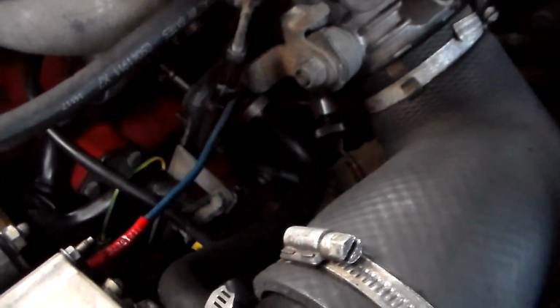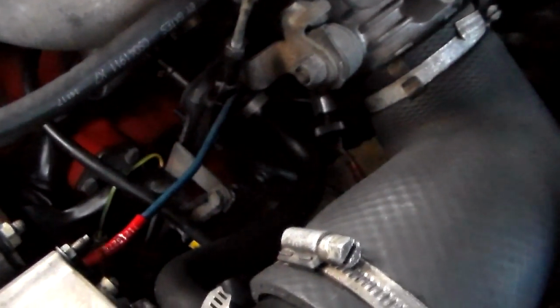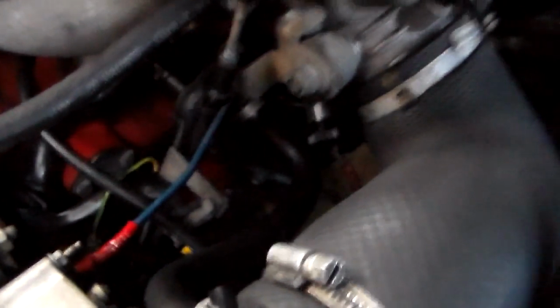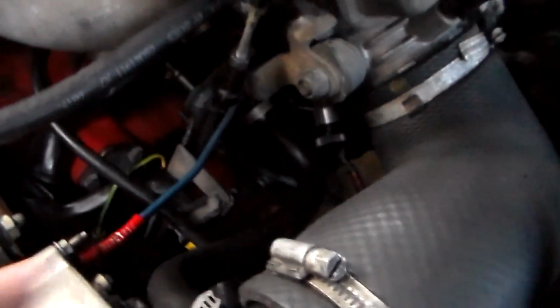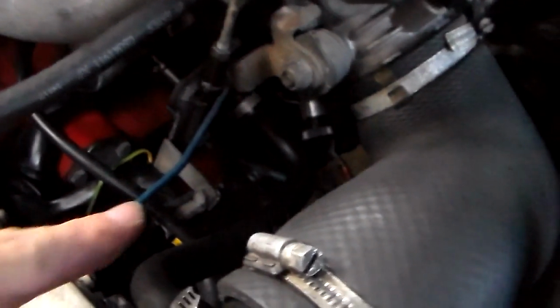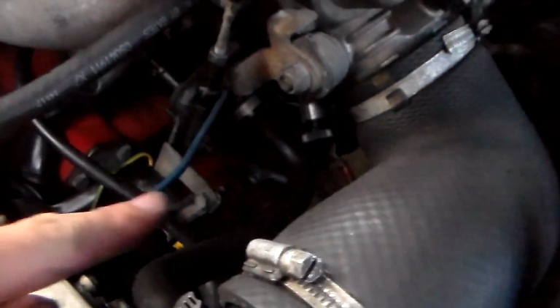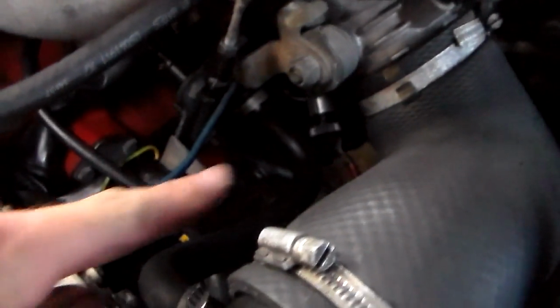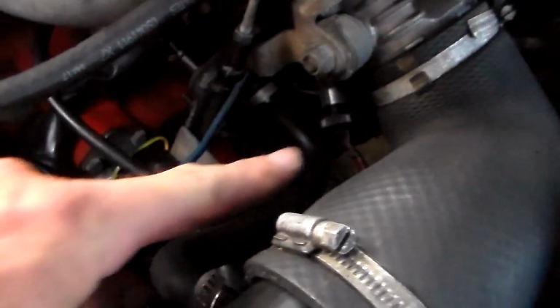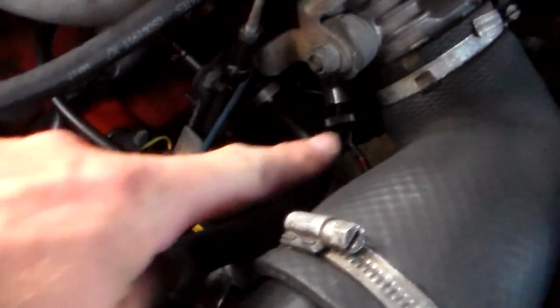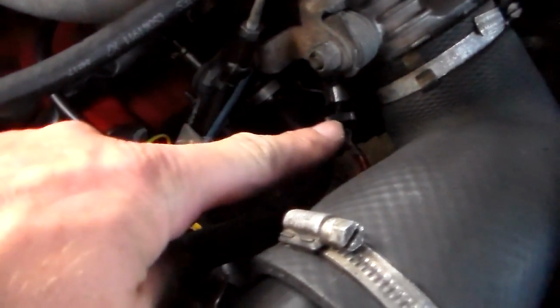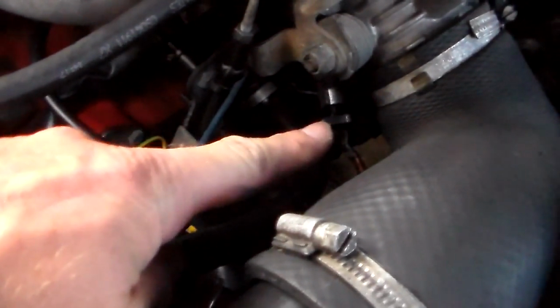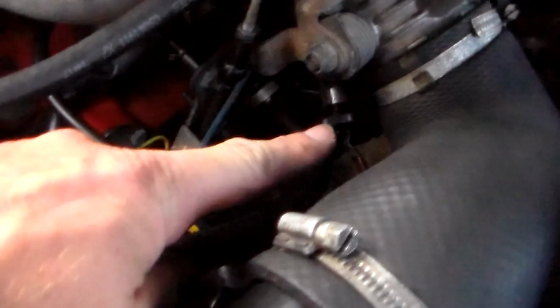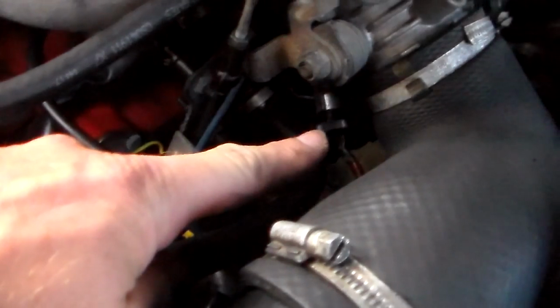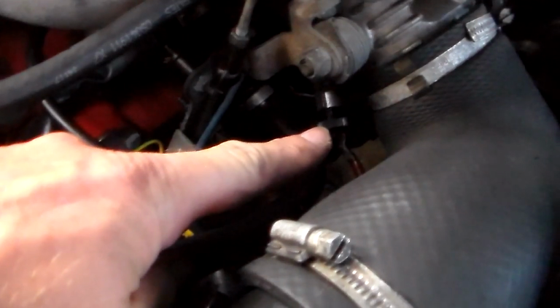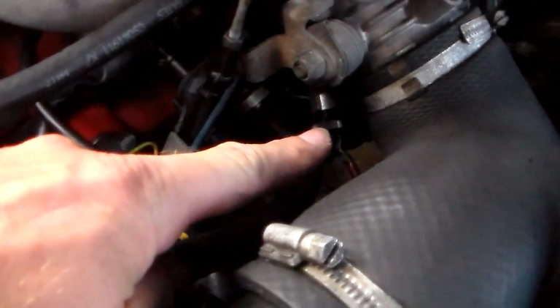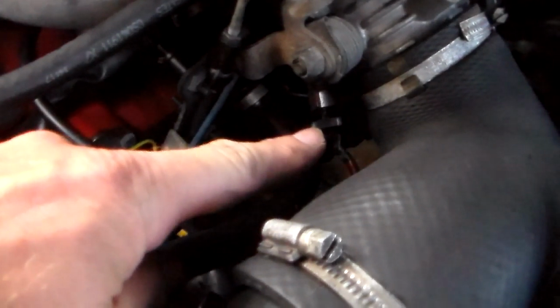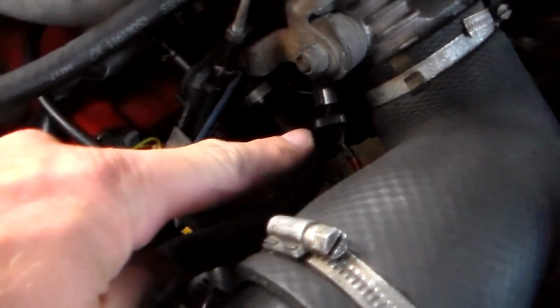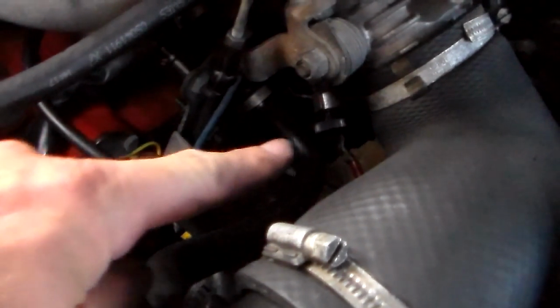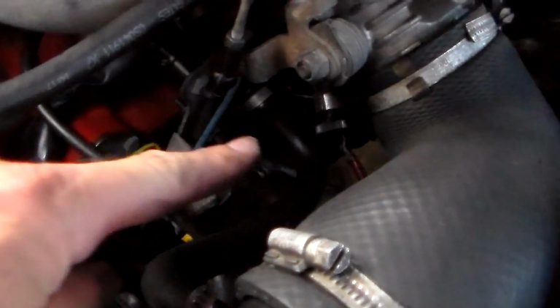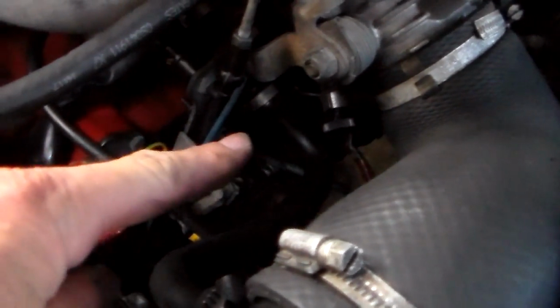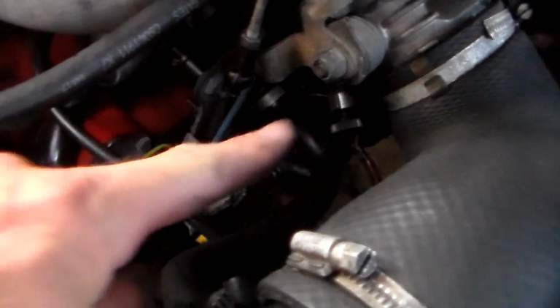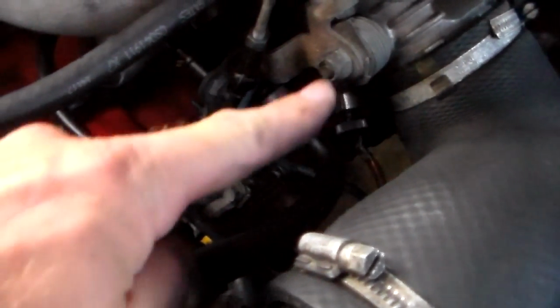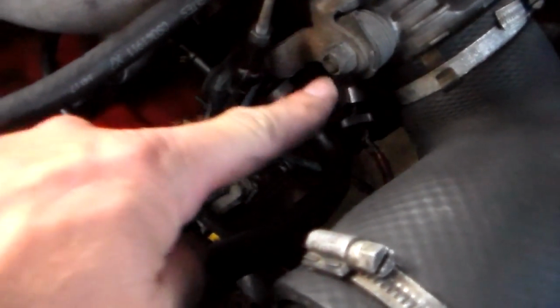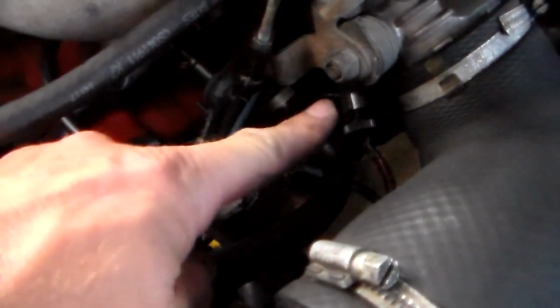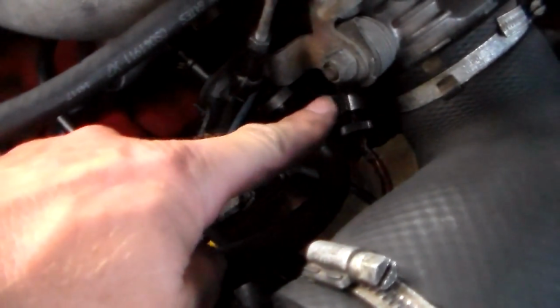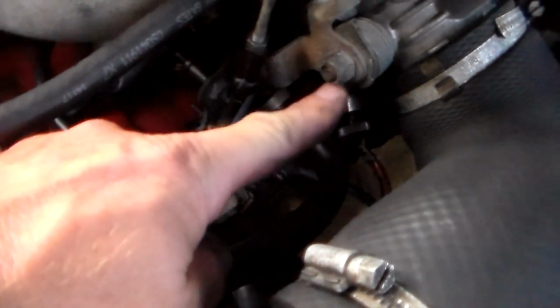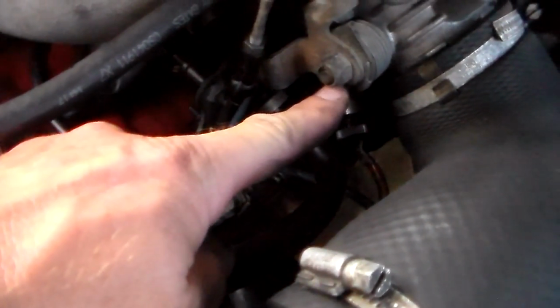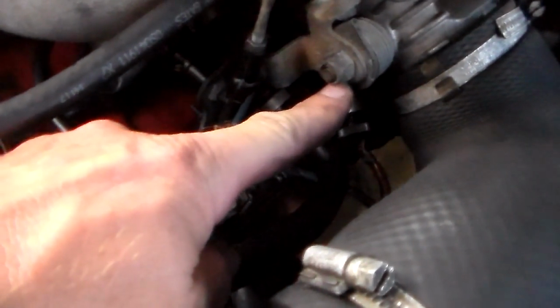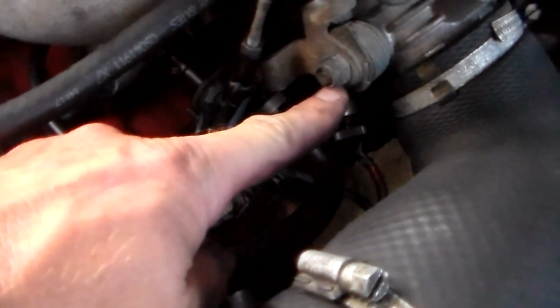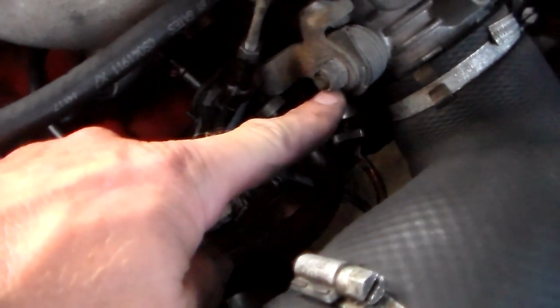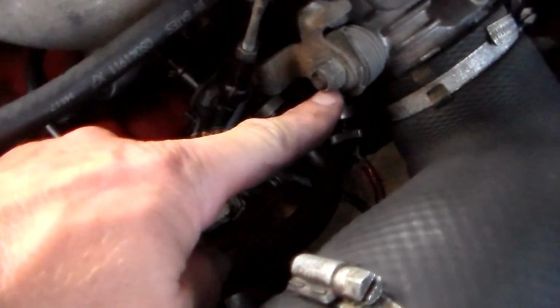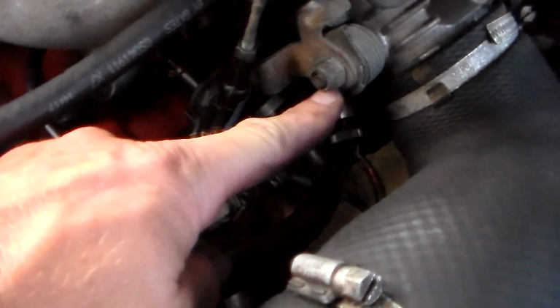I noticed that the system was no longer reacting properly. So I've either got something stopped up in this throttle body...